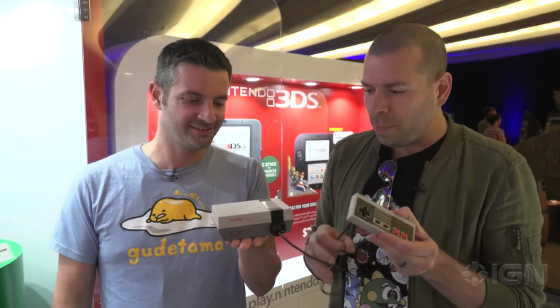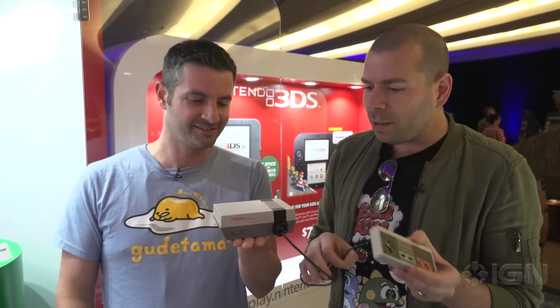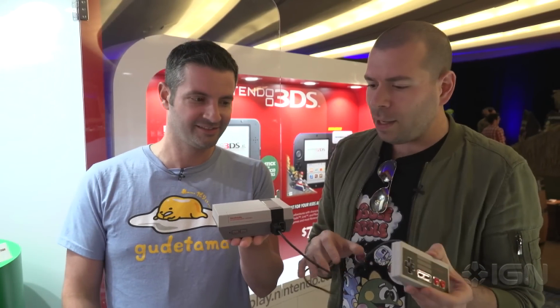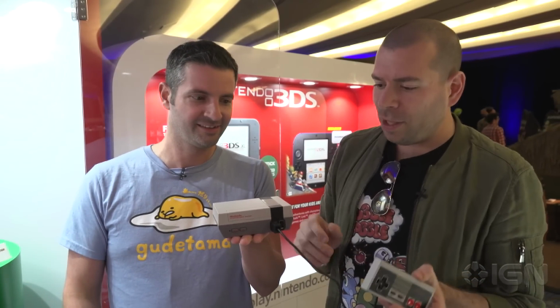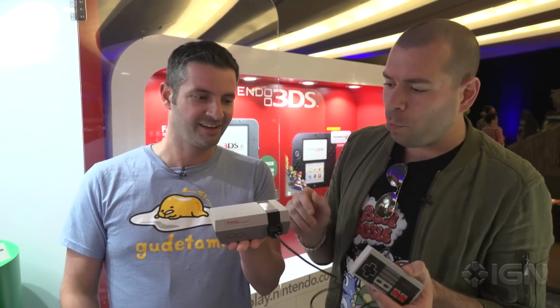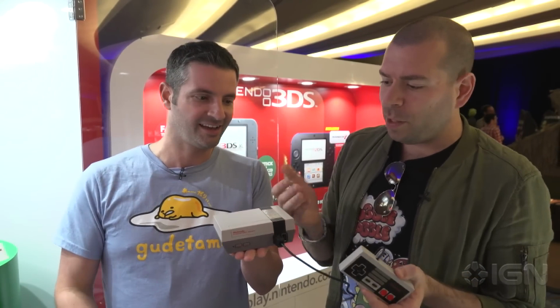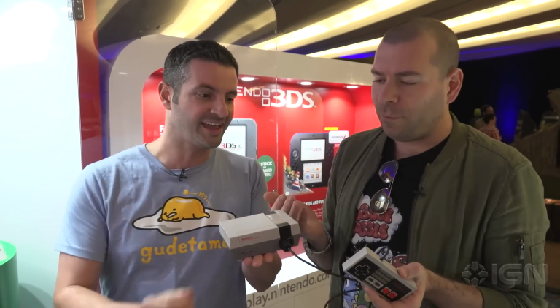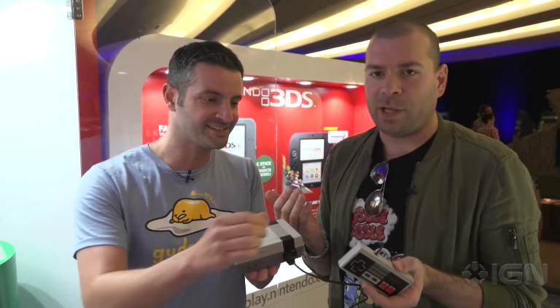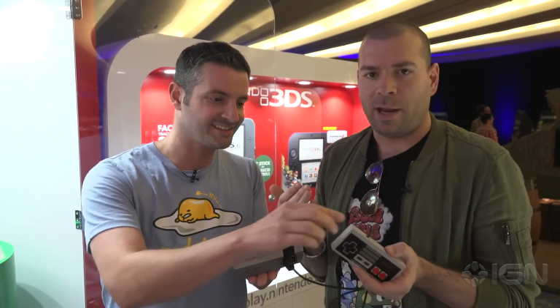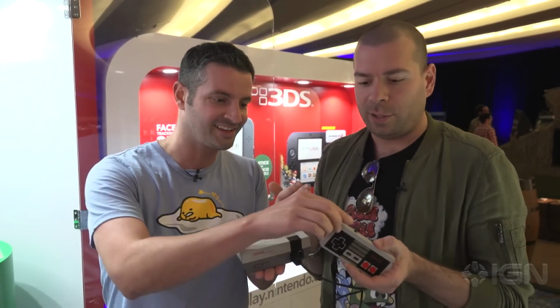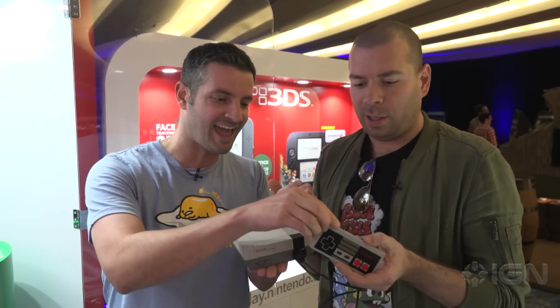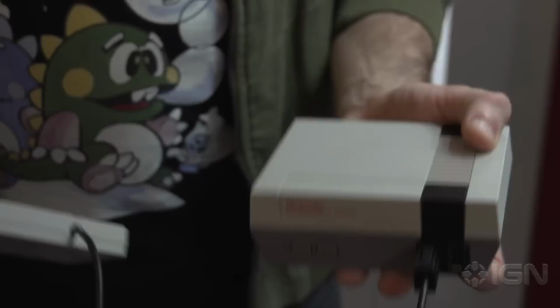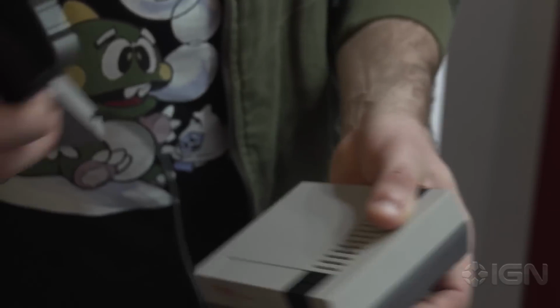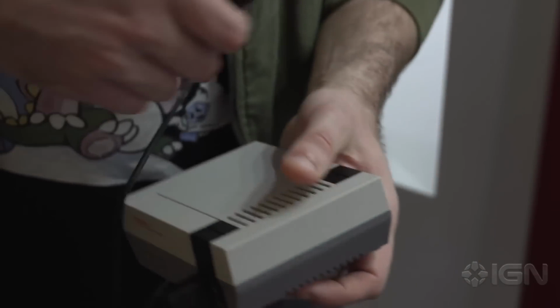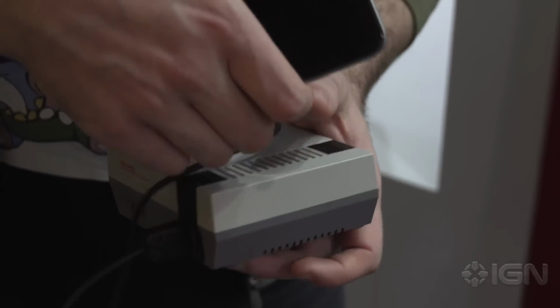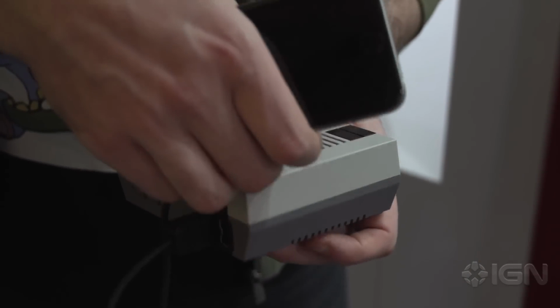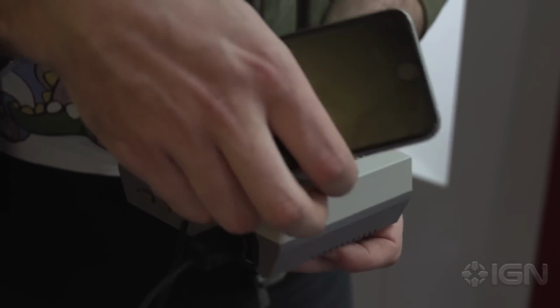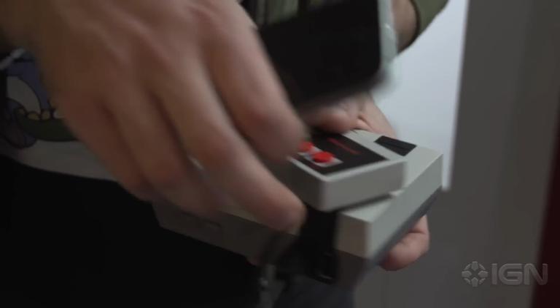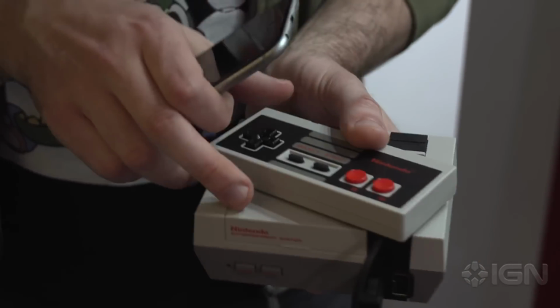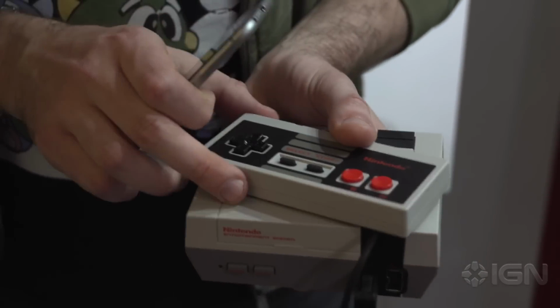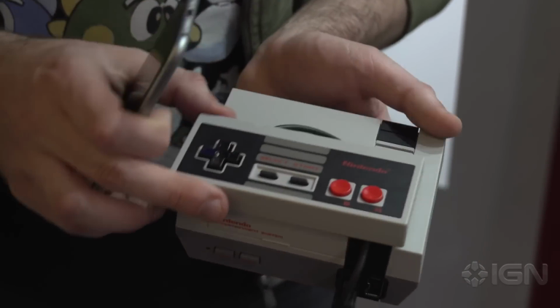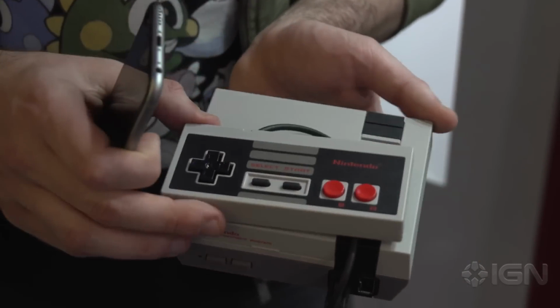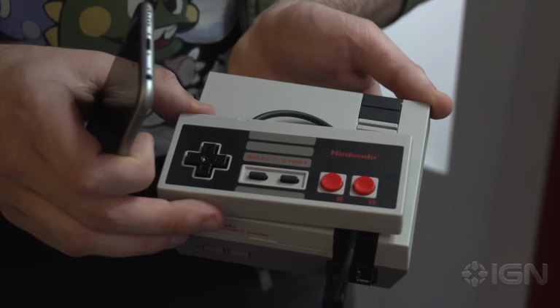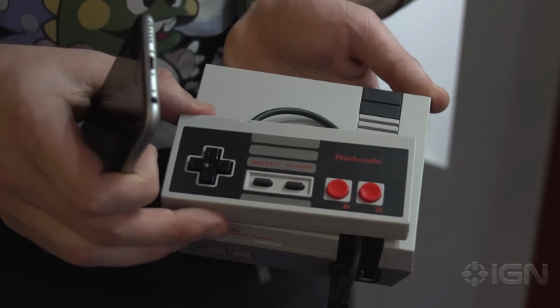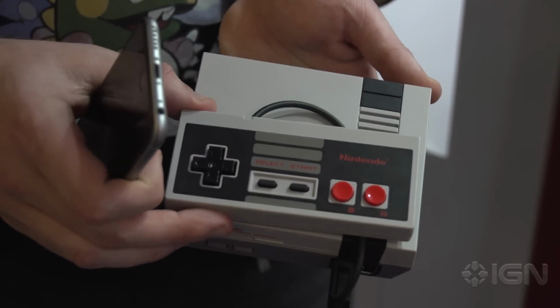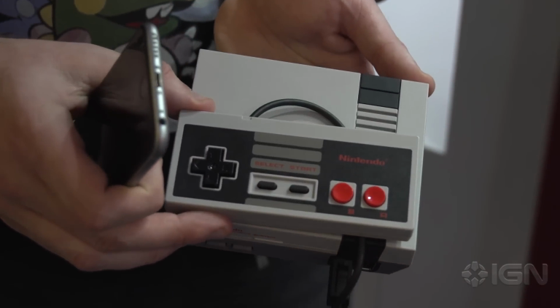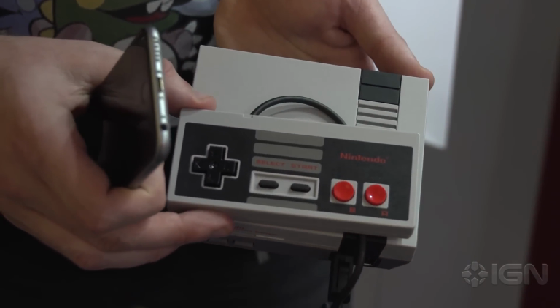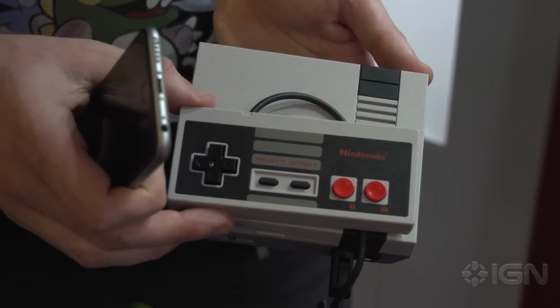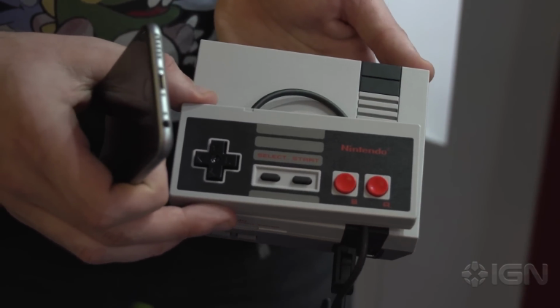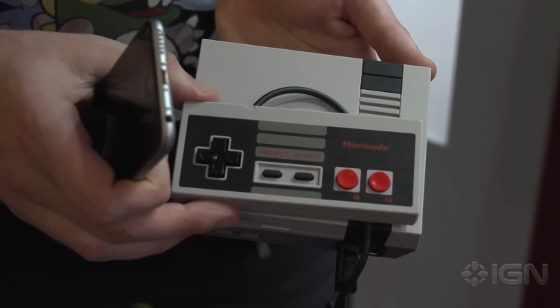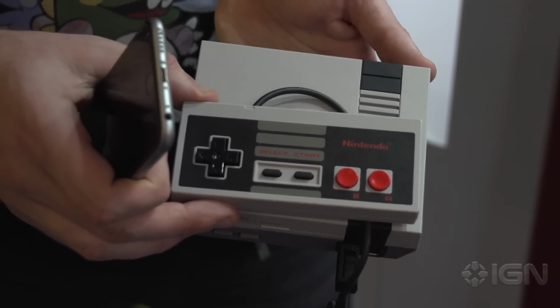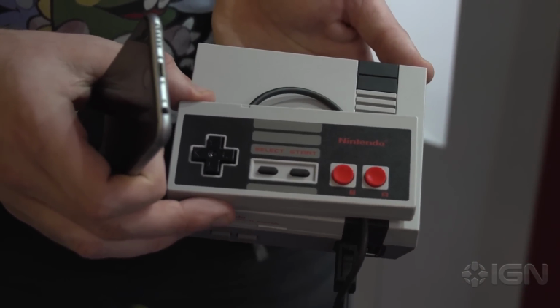So immediately, I think when this thing first got announced... it's as wide as the controller. That's pretty nuts. That's just crazy. That's so cool.